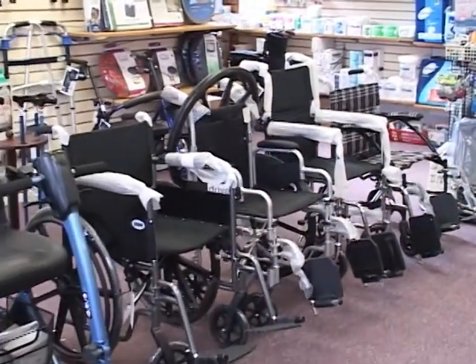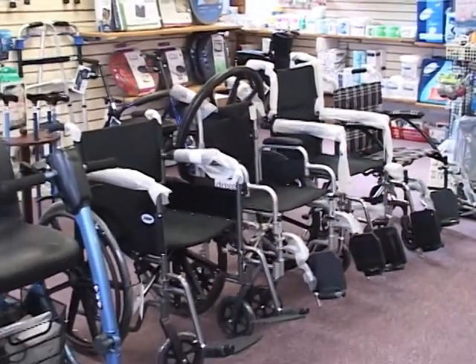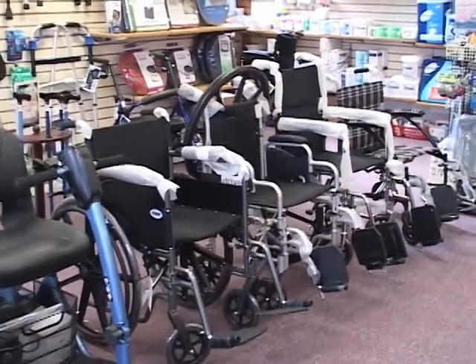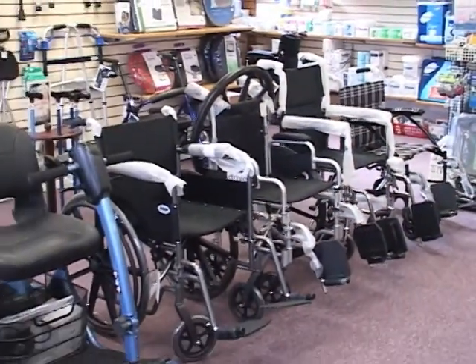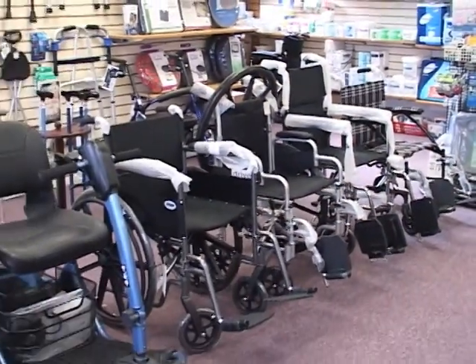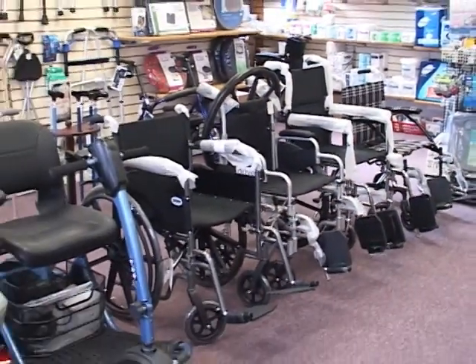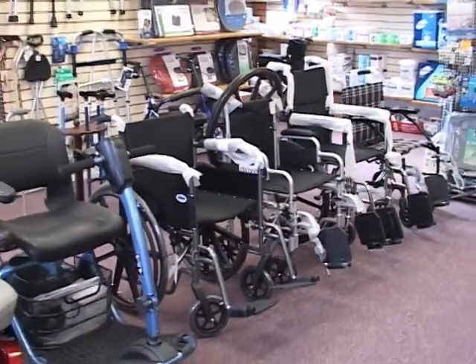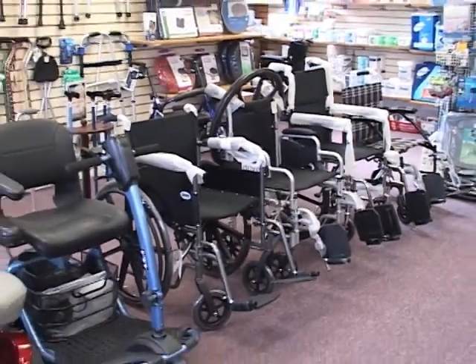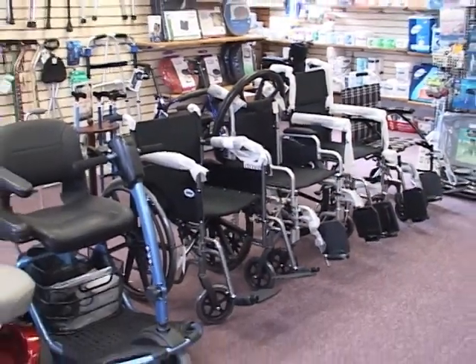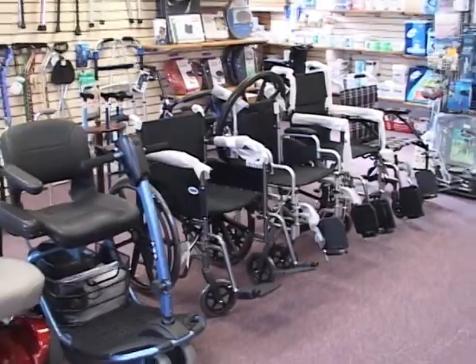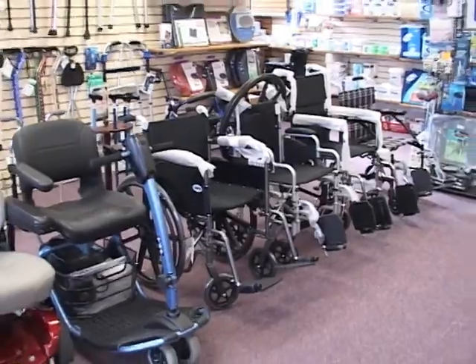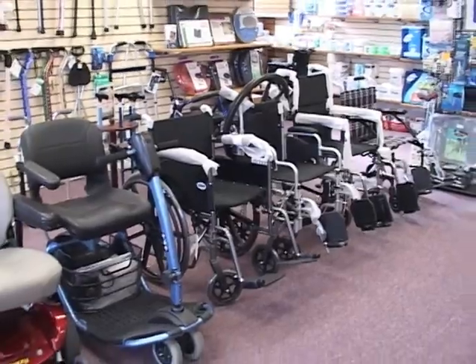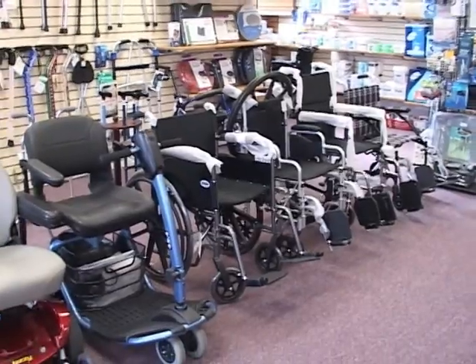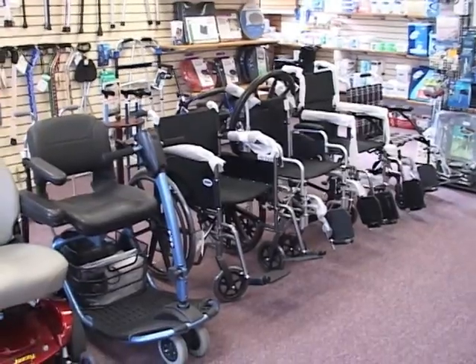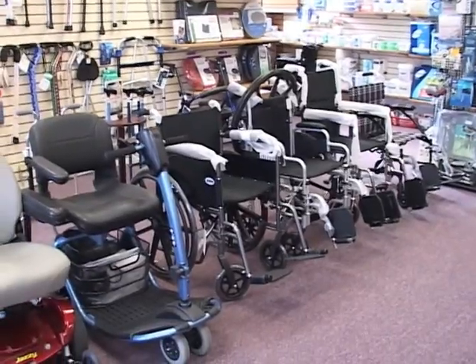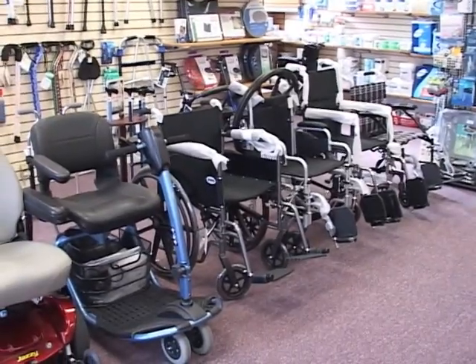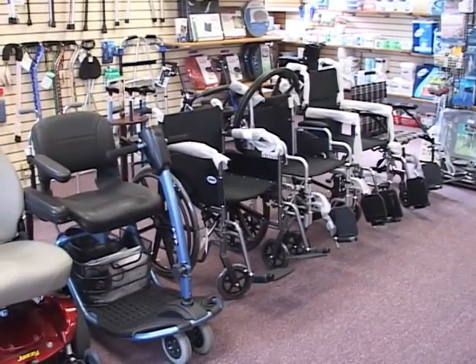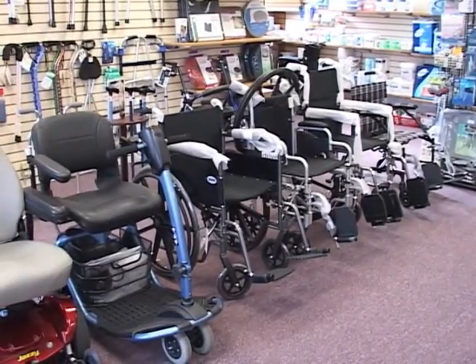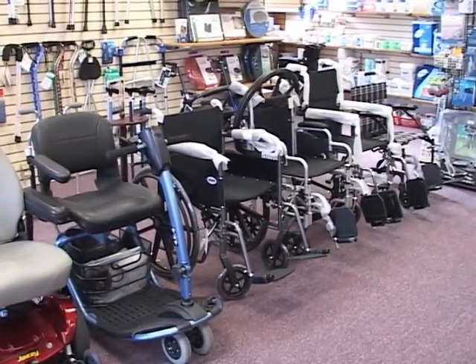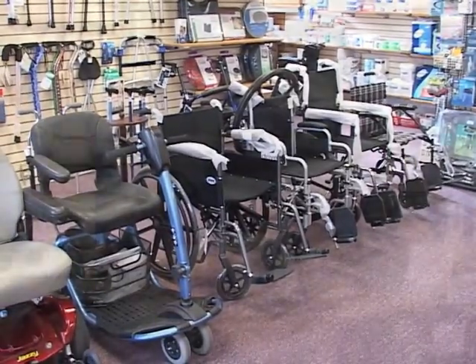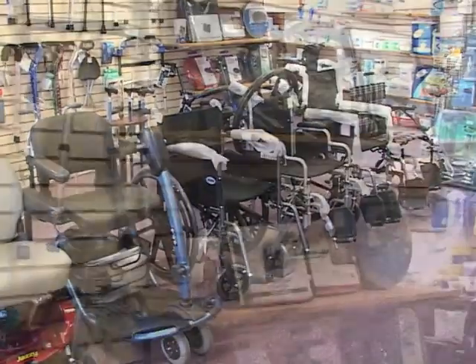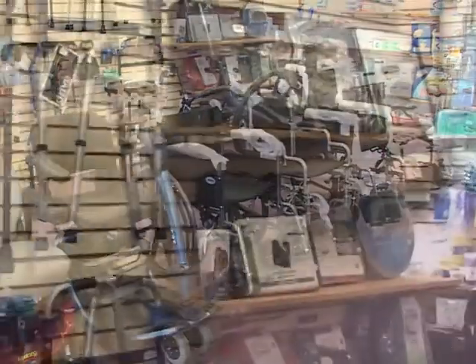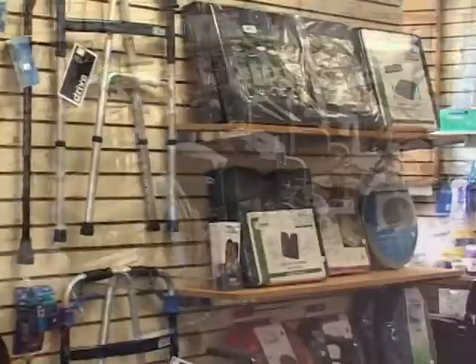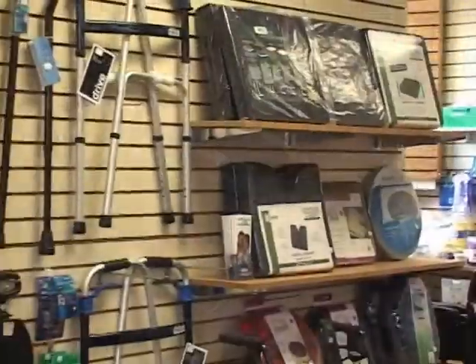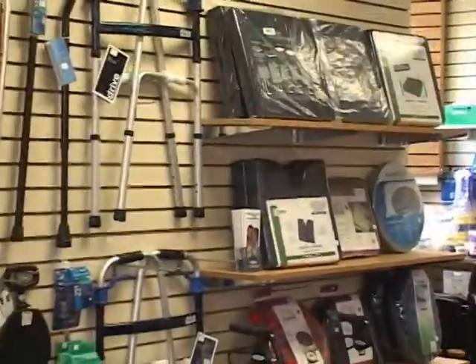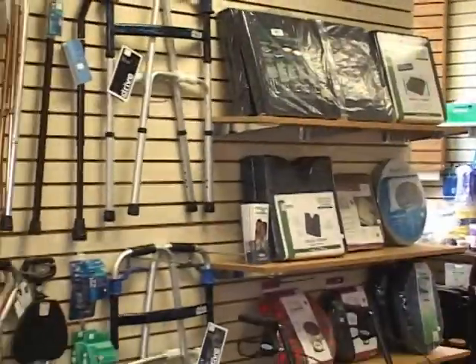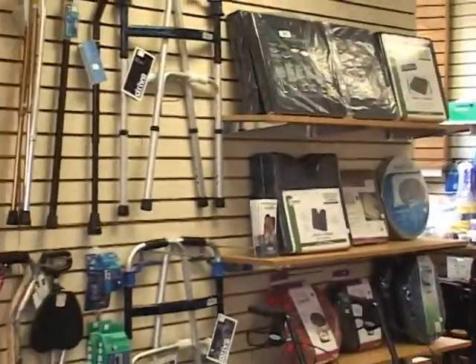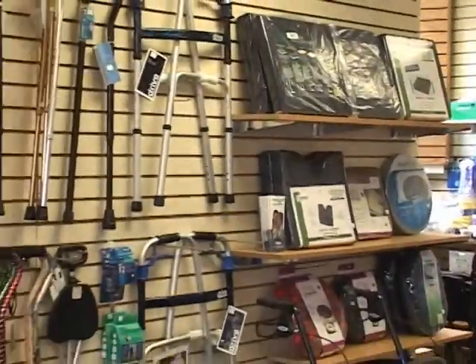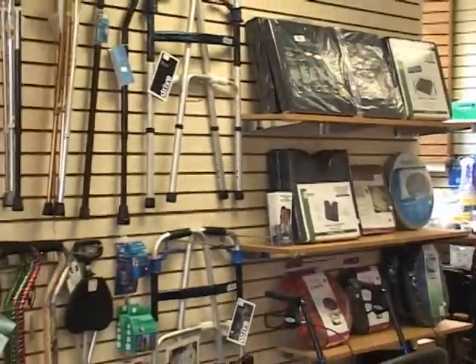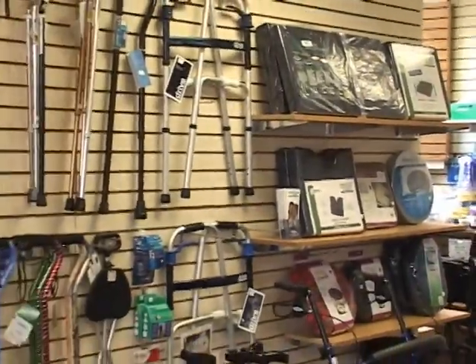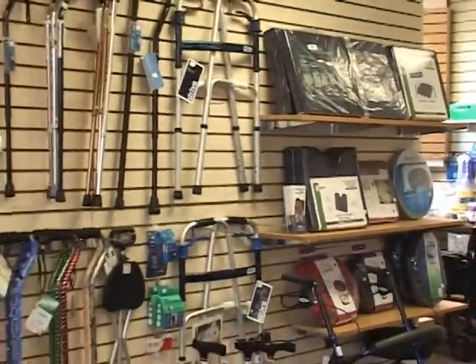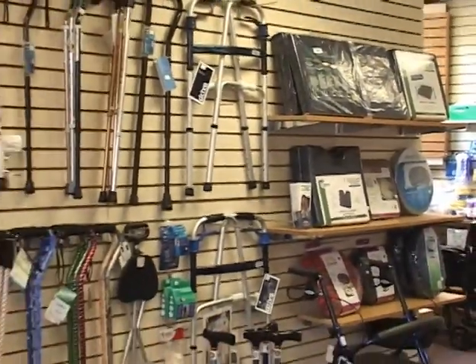Our mobility section carries a wide range of transportation, from Jazzys to scooters, to manual wheelchairs, to transport chairs, to rollators, walkers, and canes.